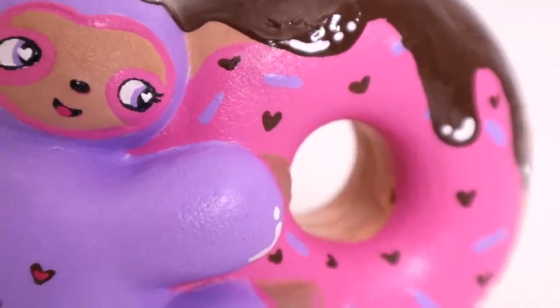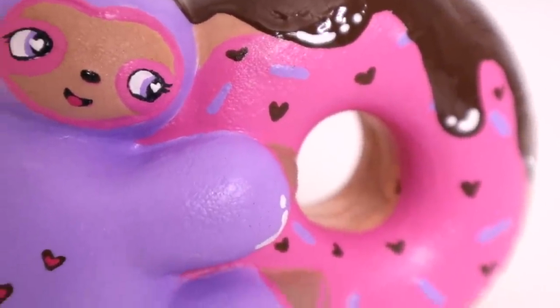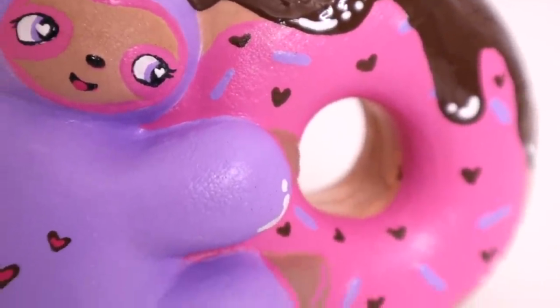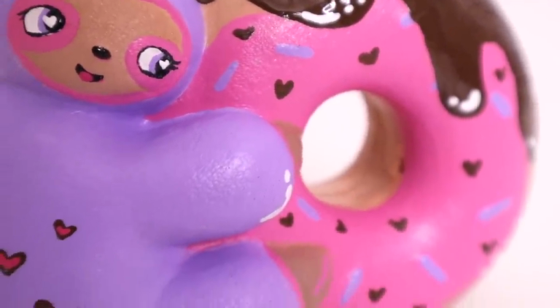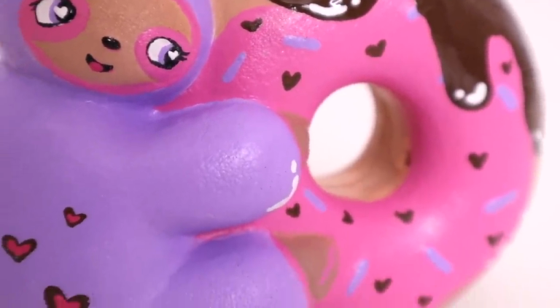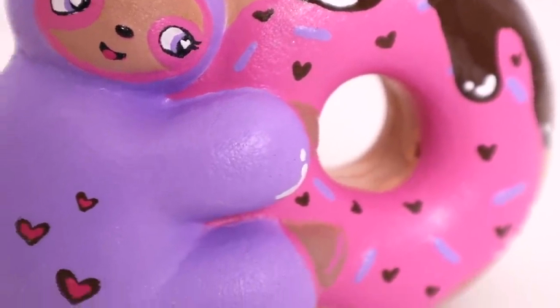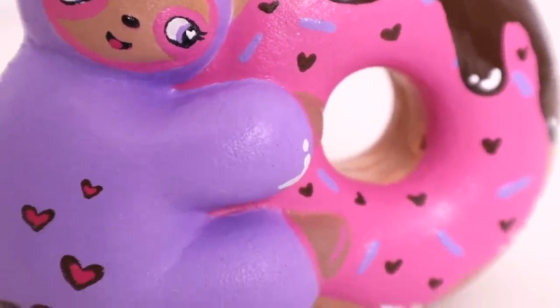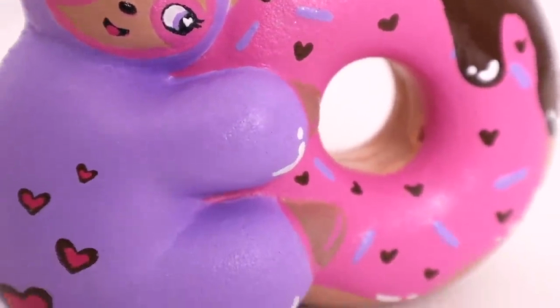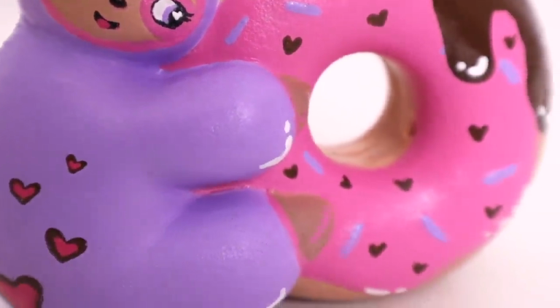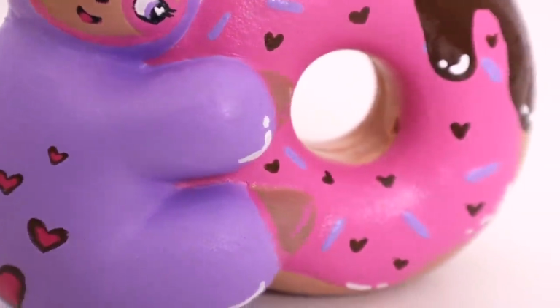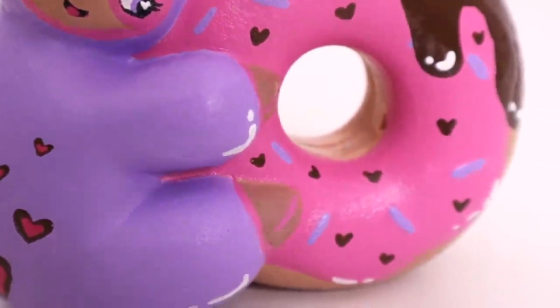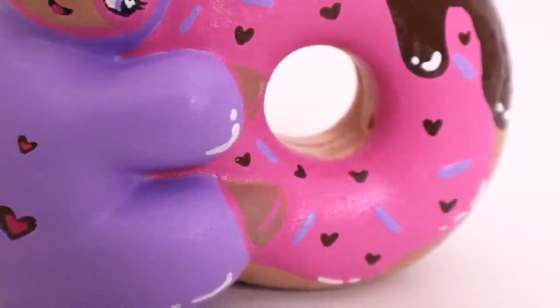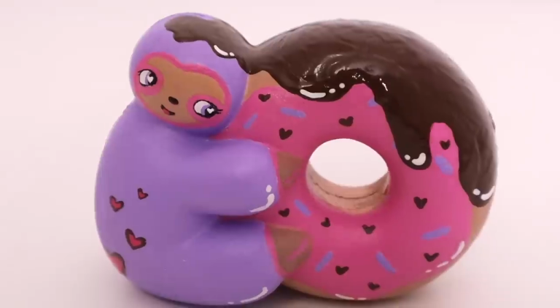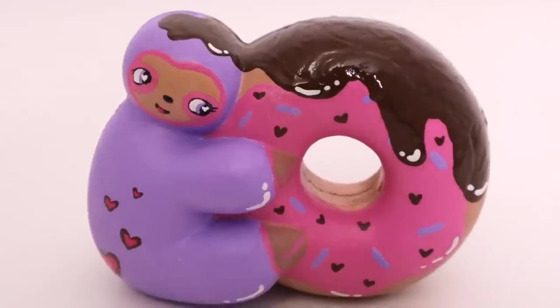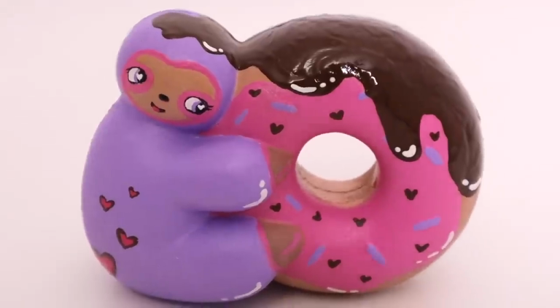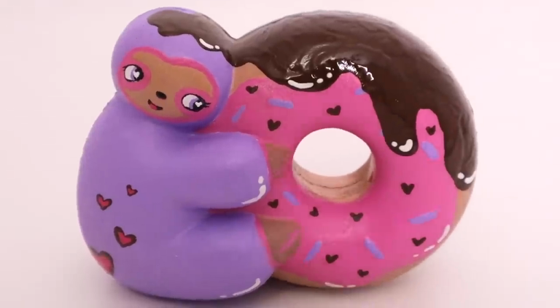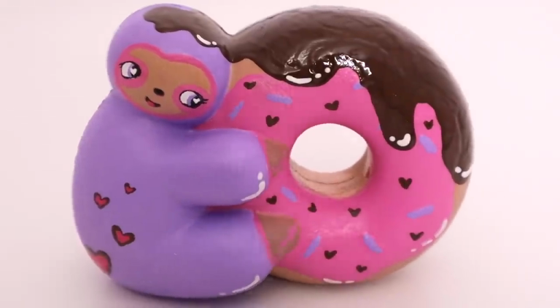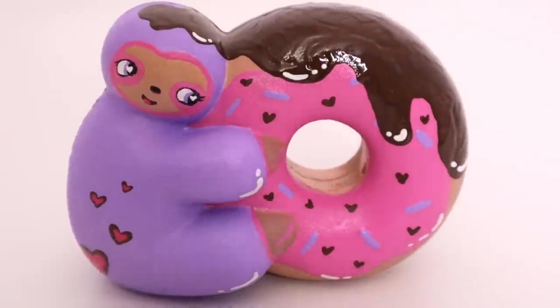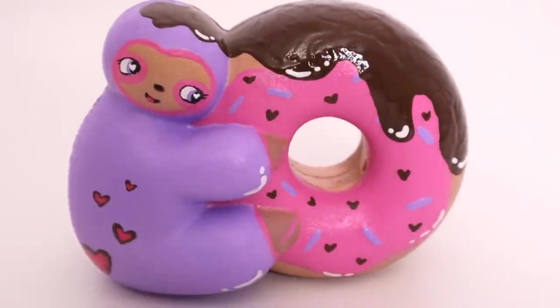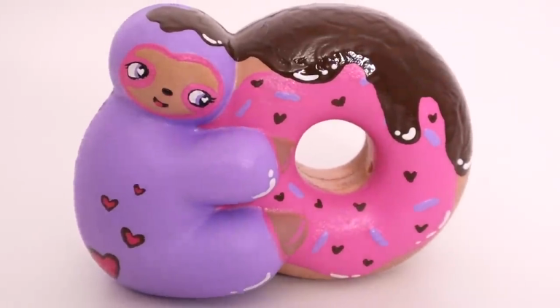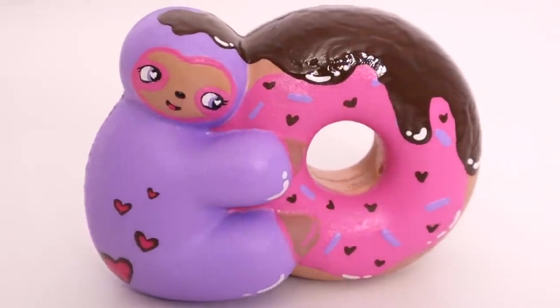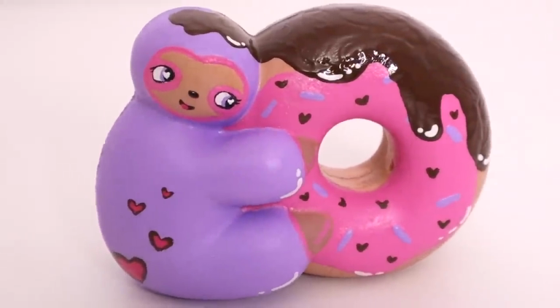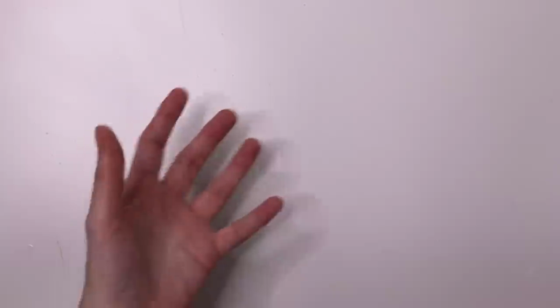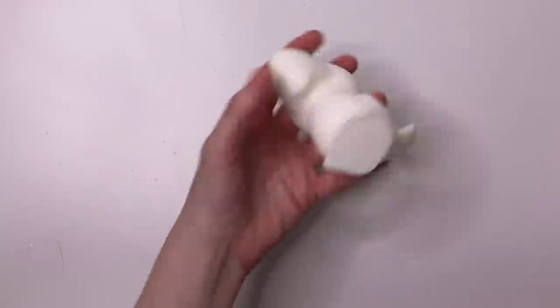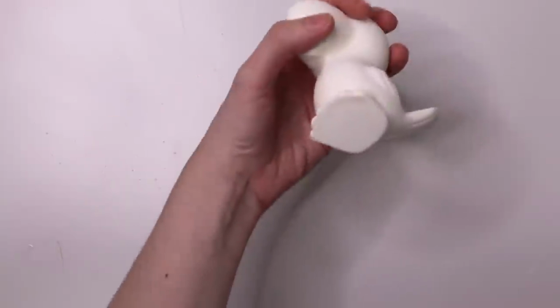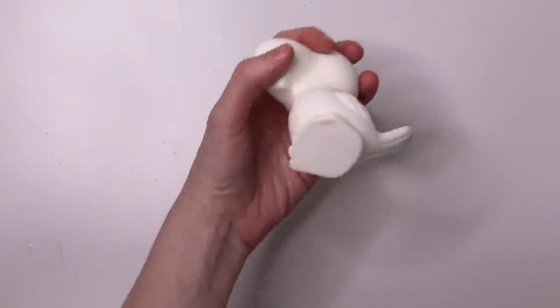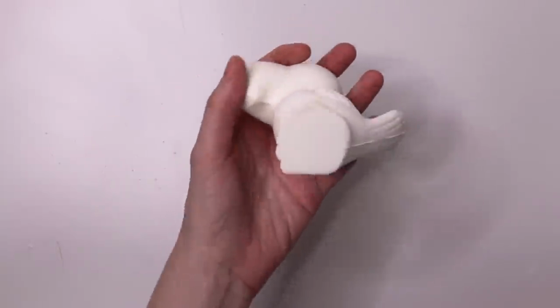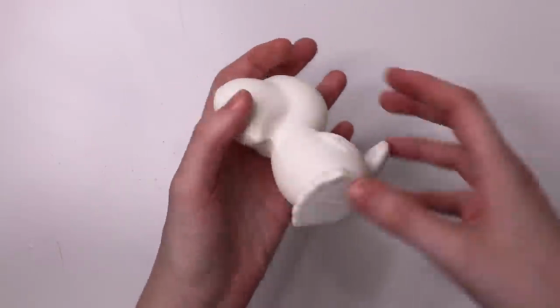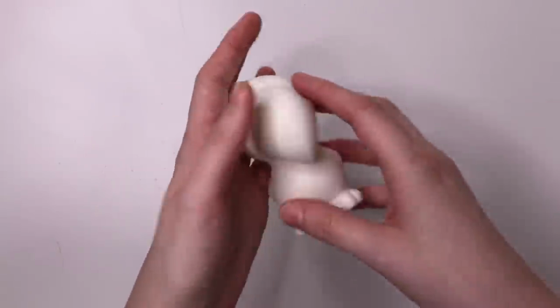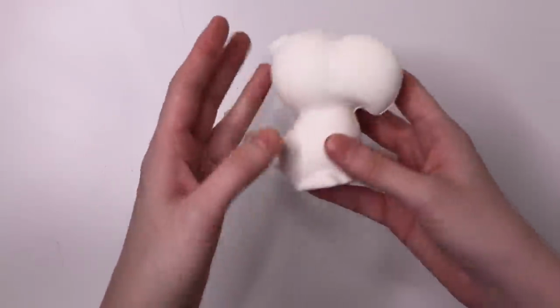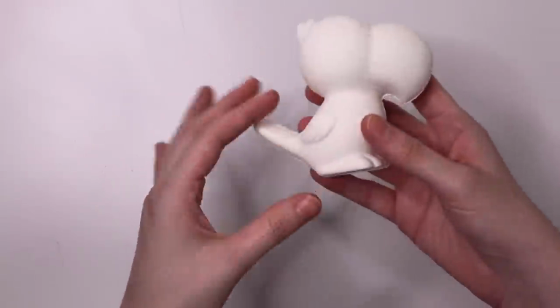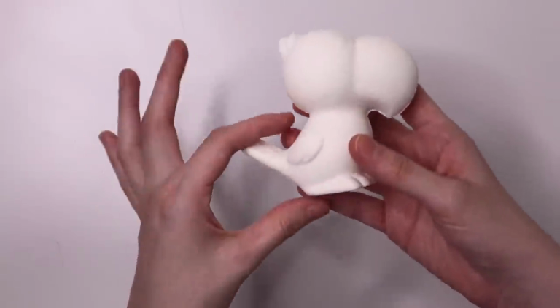I really like this squishy — it's super cute. I love the face, I love the theme of it. My only qualm is that it kind of looks like it's a donut person dressed as a sloth, like in a sloth costume rather than just a sloth. I realize I did that to myself by outlining the face in pink, but it kind of looks like she's in a costume. That's okay. Let's move on to the next squishy, which is the unidentified bird.